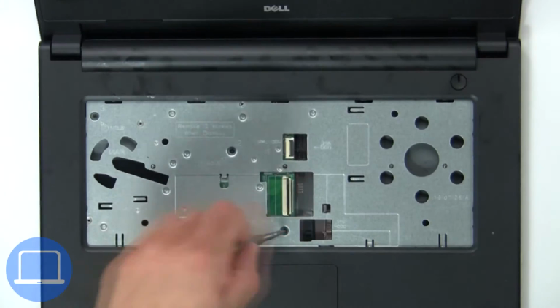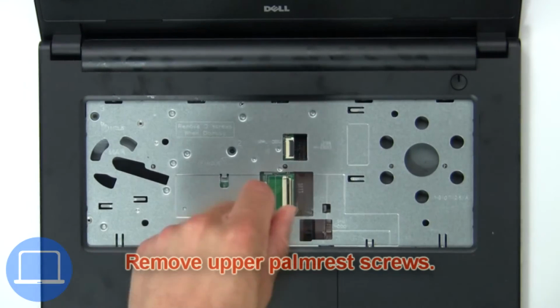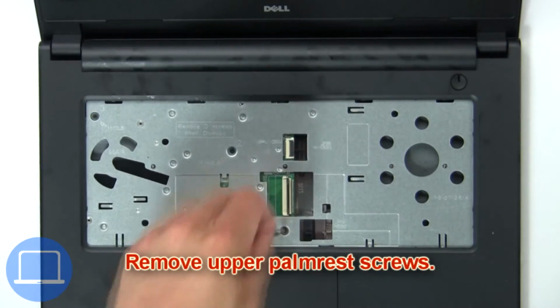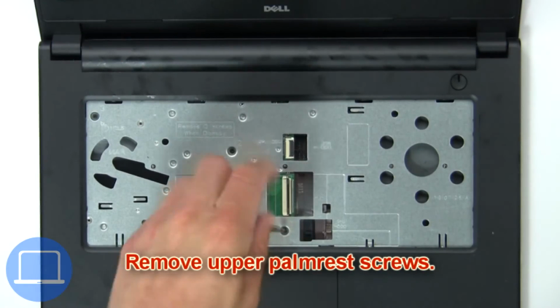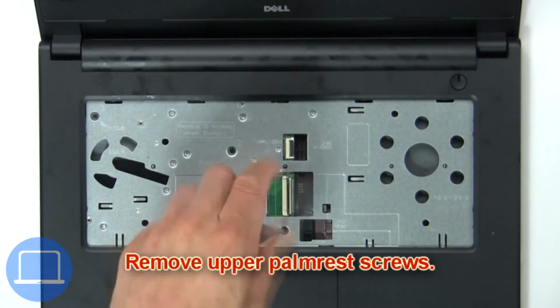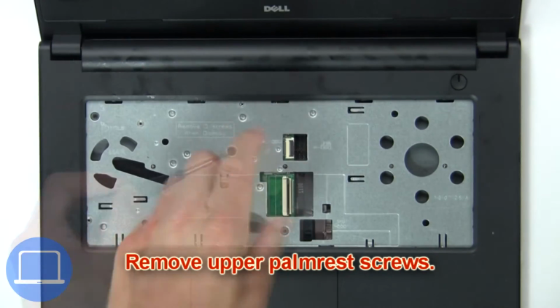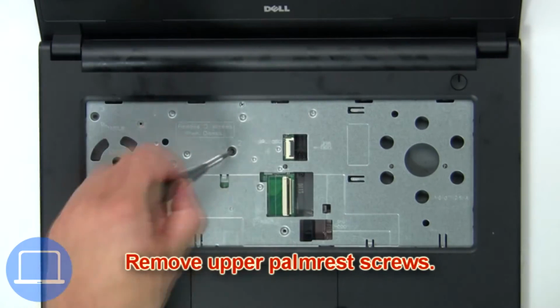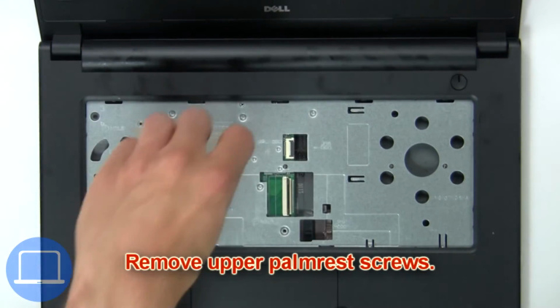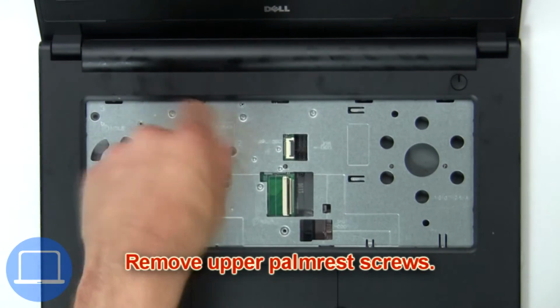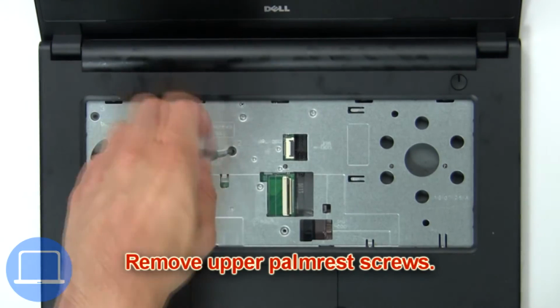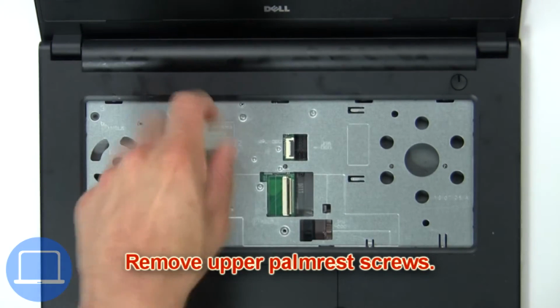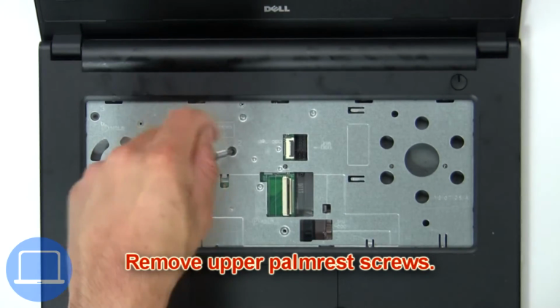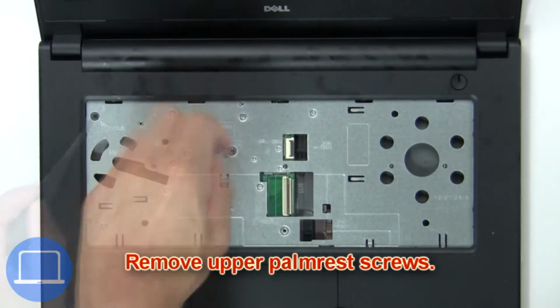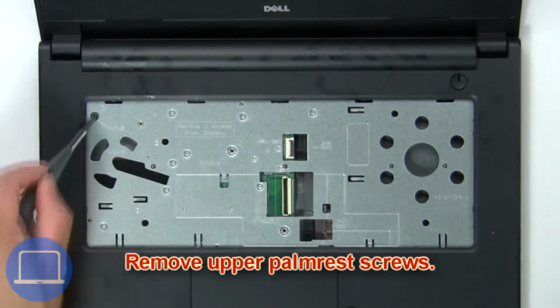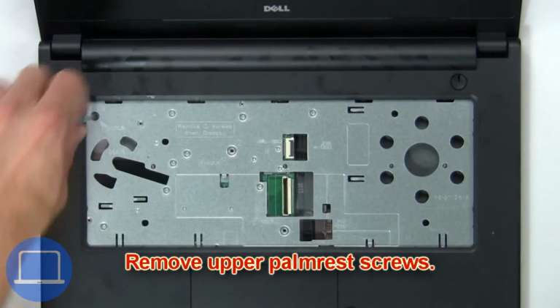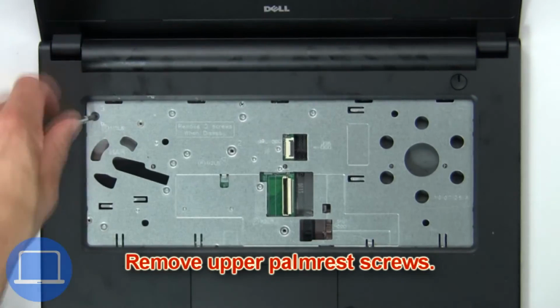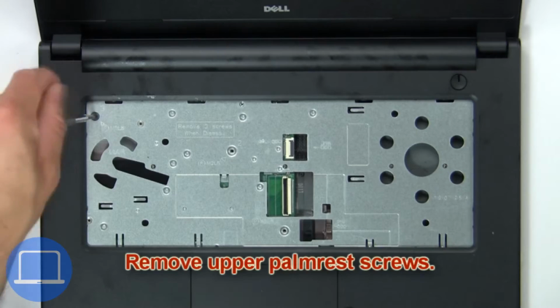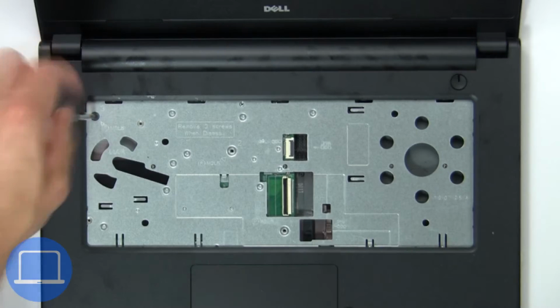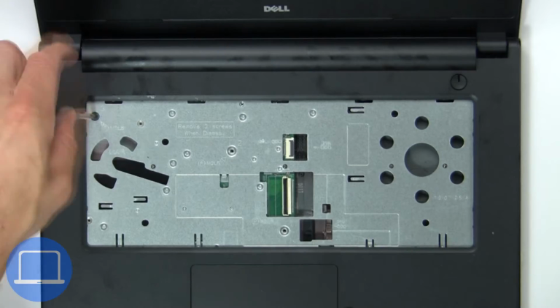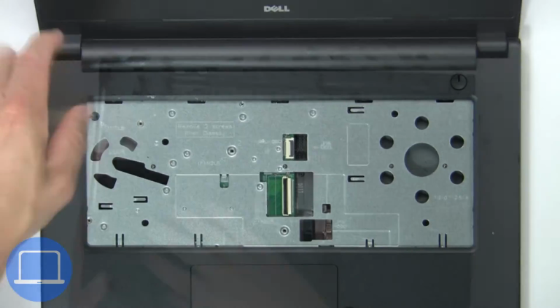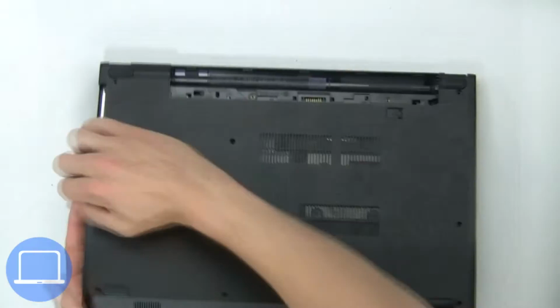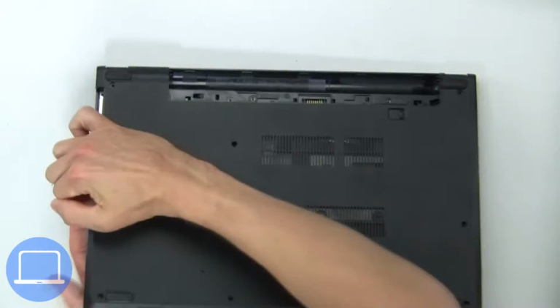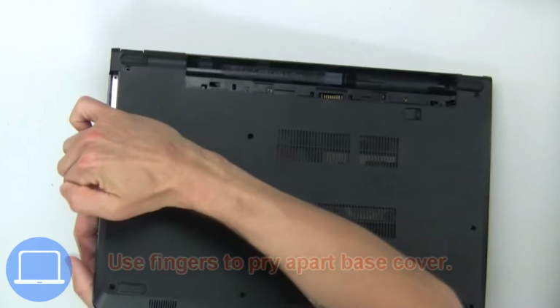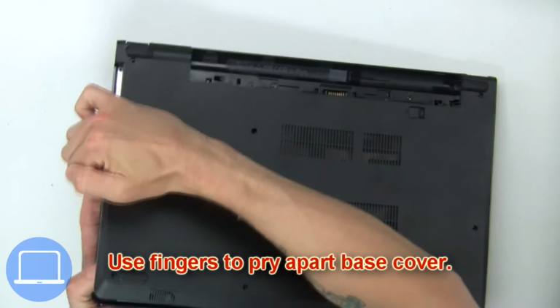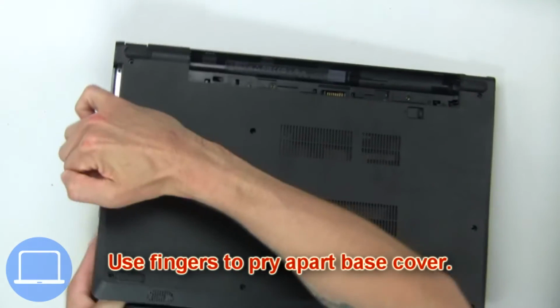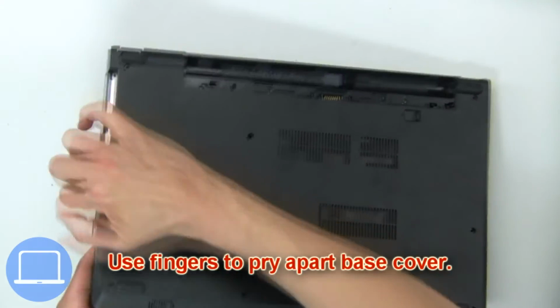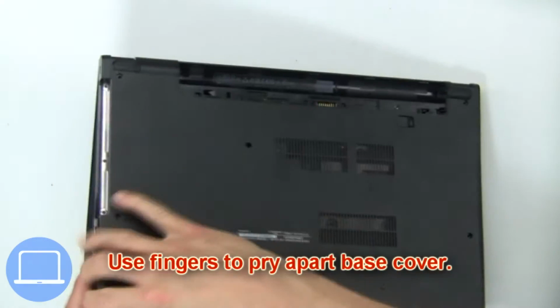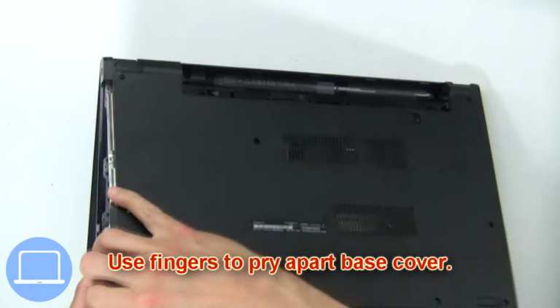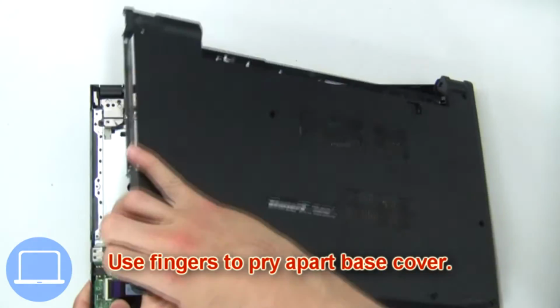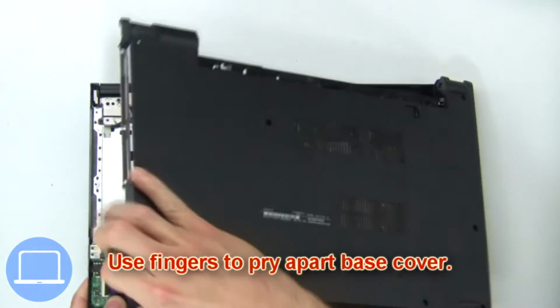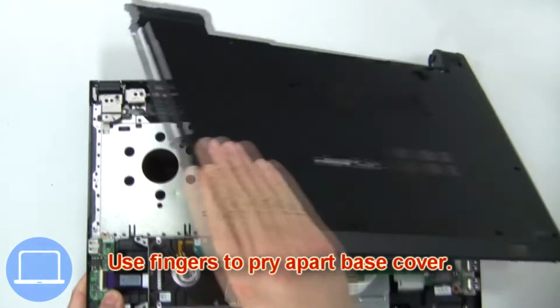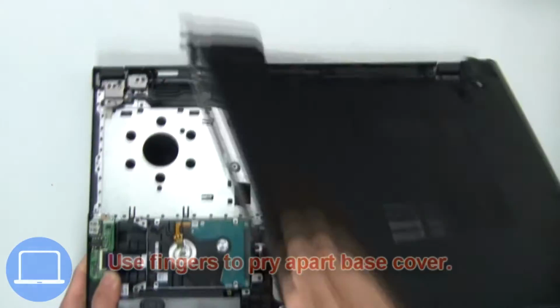Now remove the upper palm rest screws, then use your fingers to pry apart the base cover.